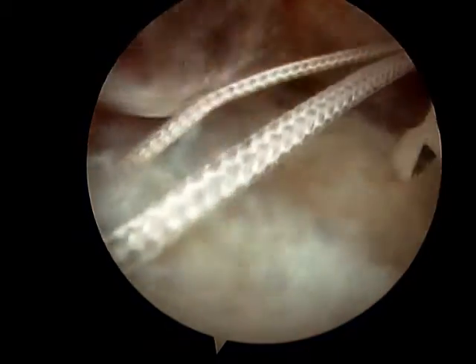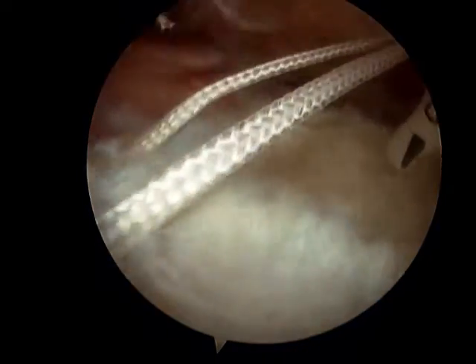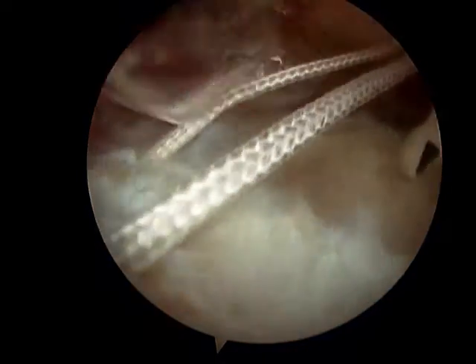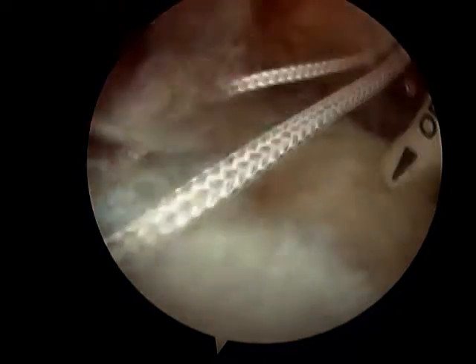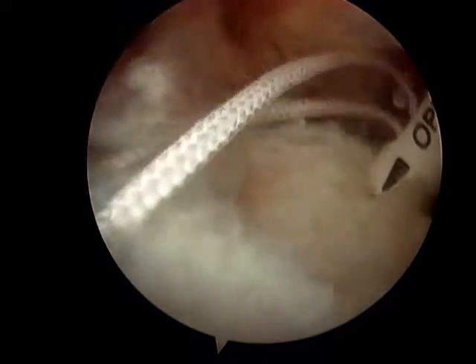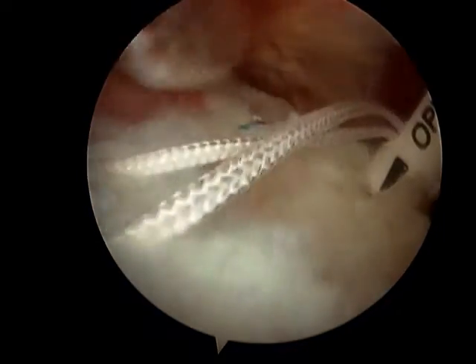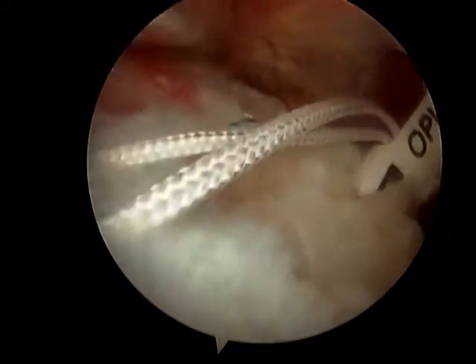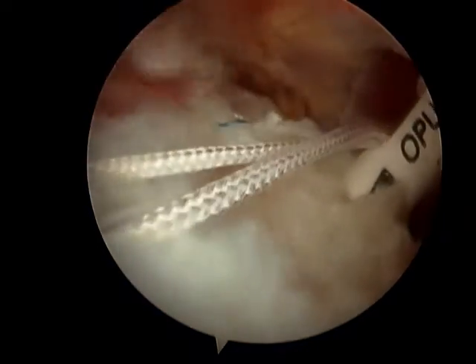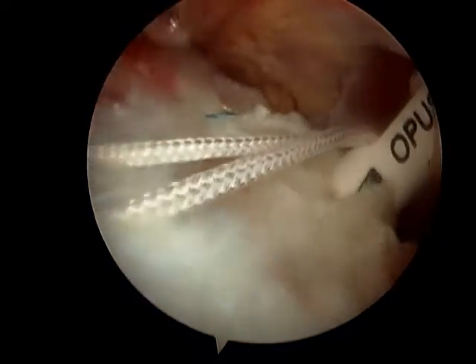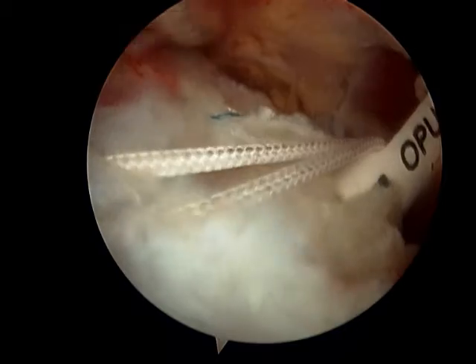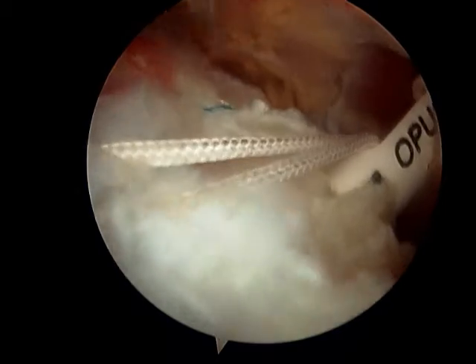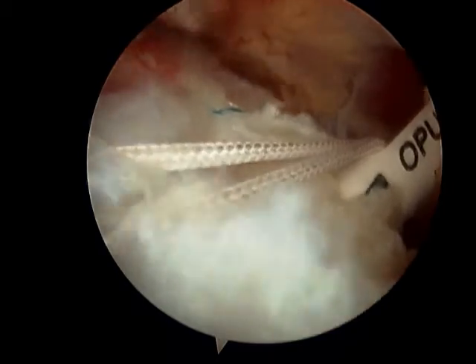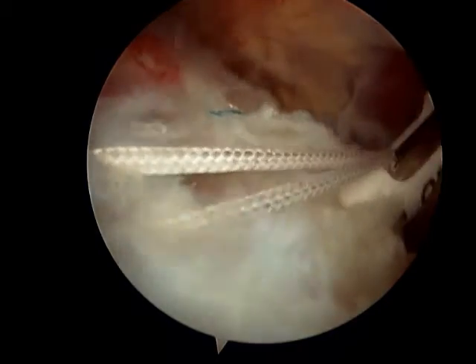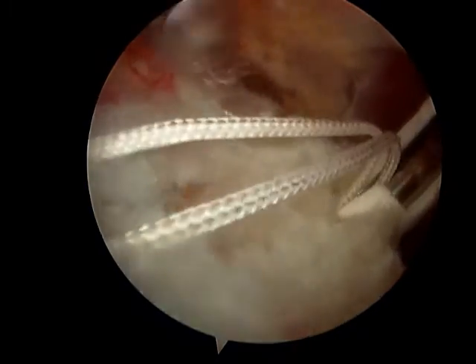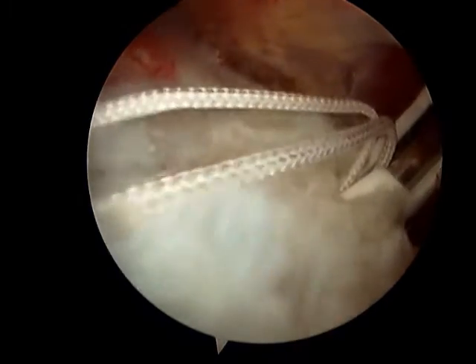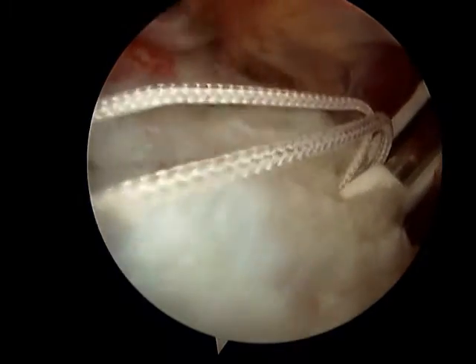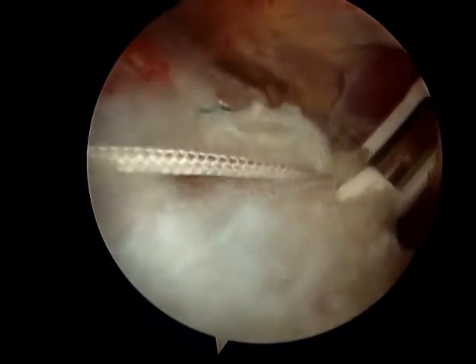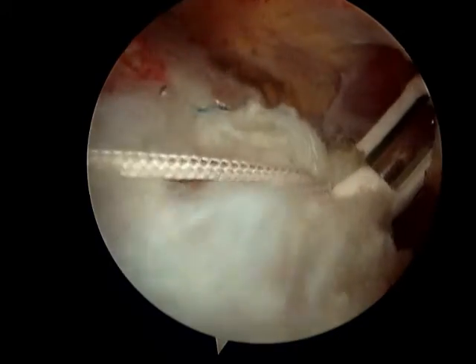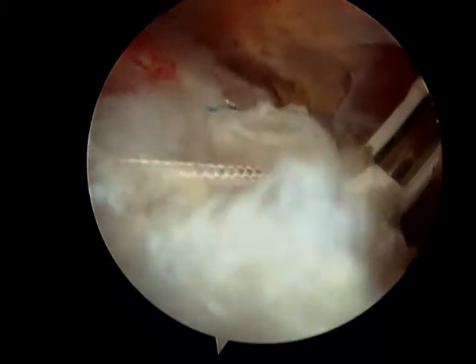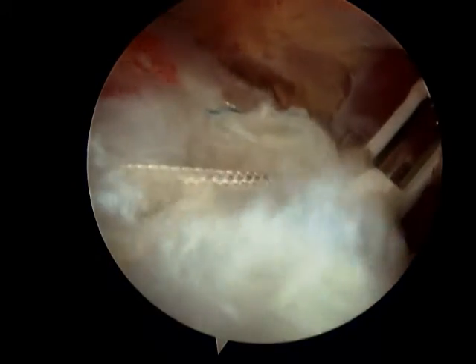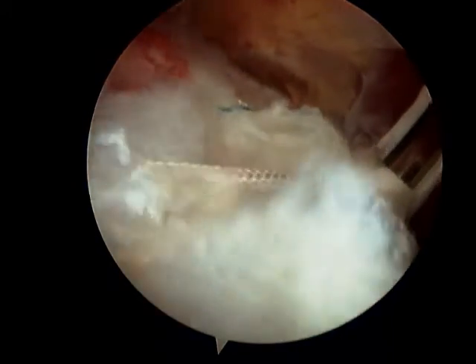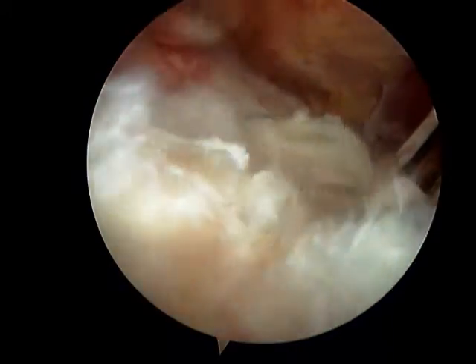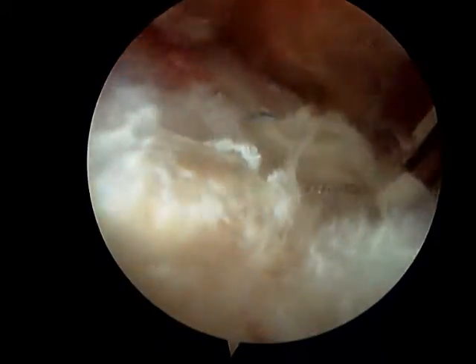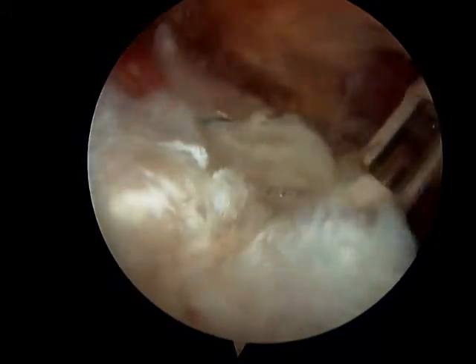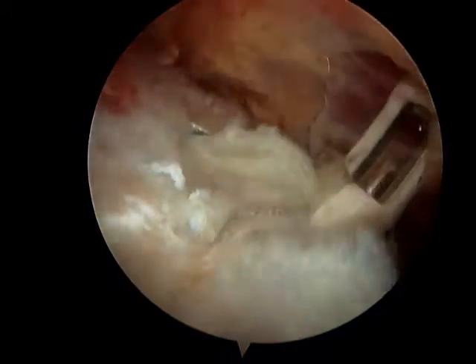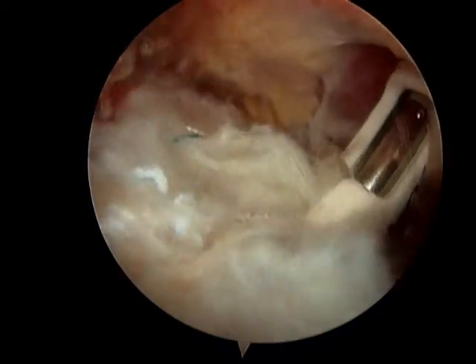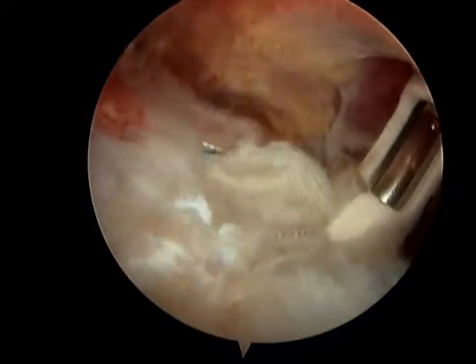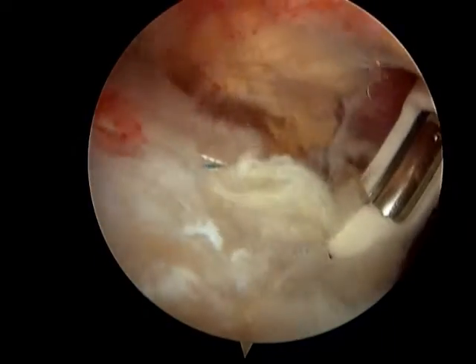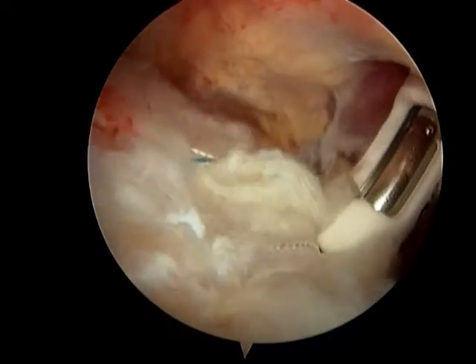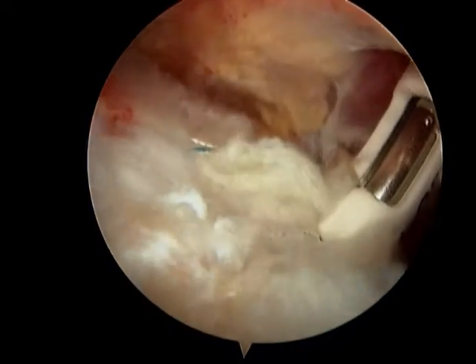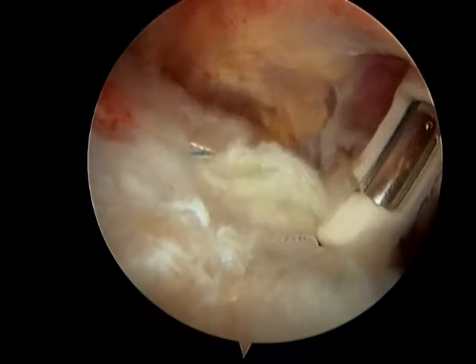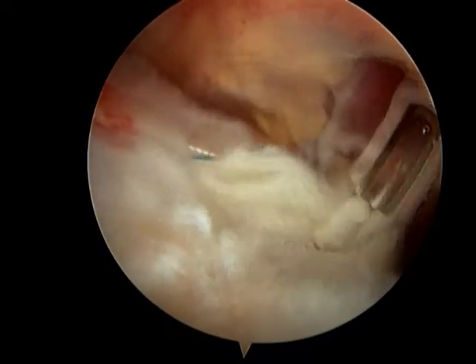Making a hole, putting the suture in the anchor, and repairing the tendon under direct vision.